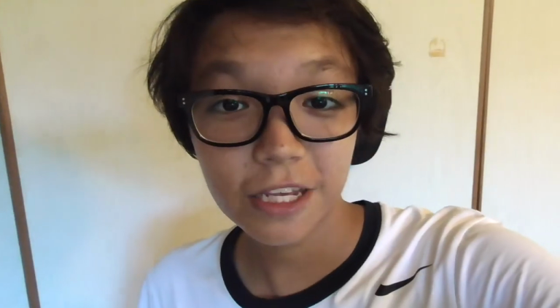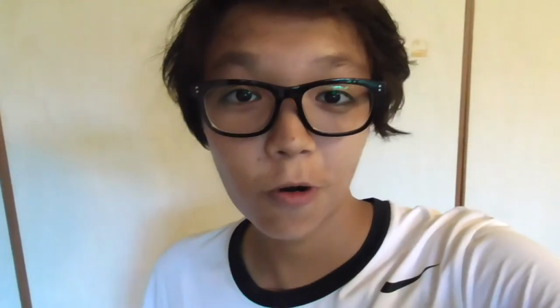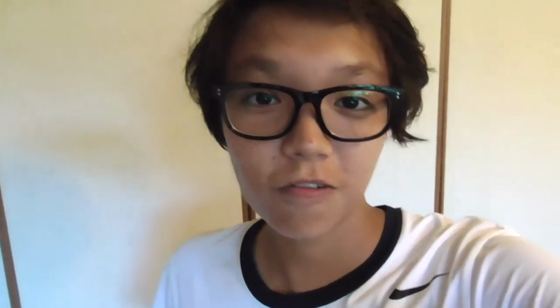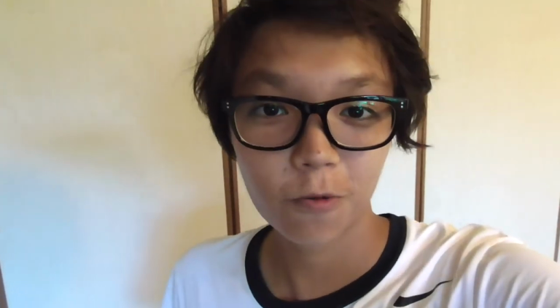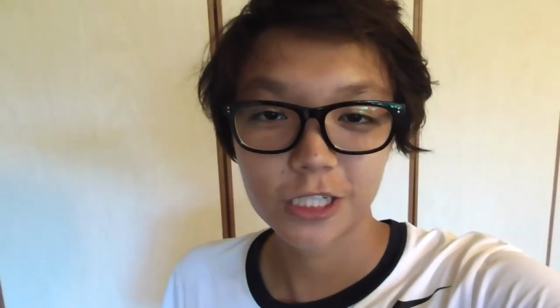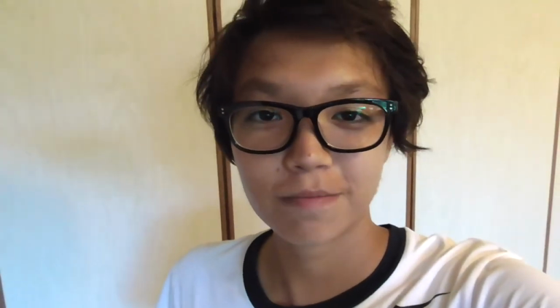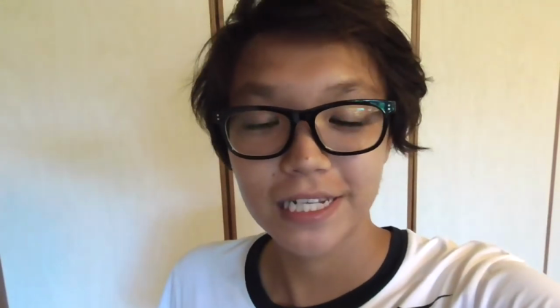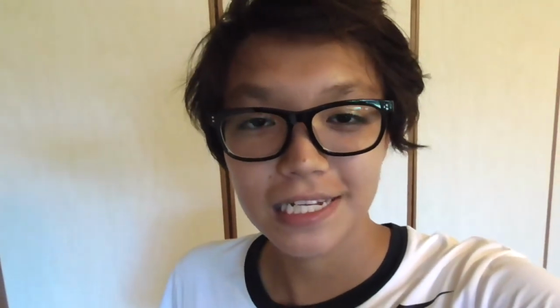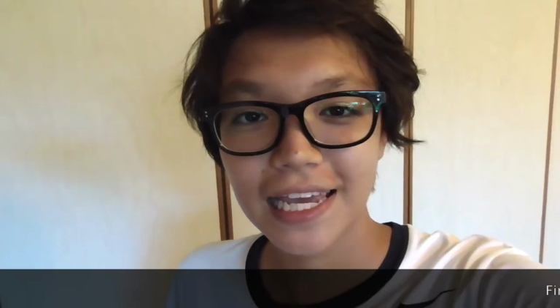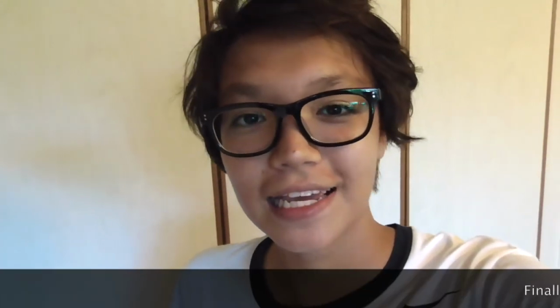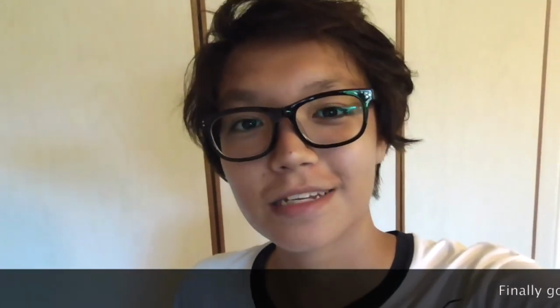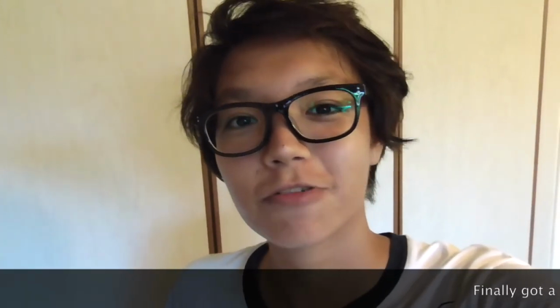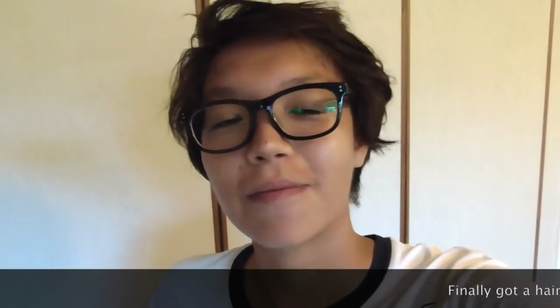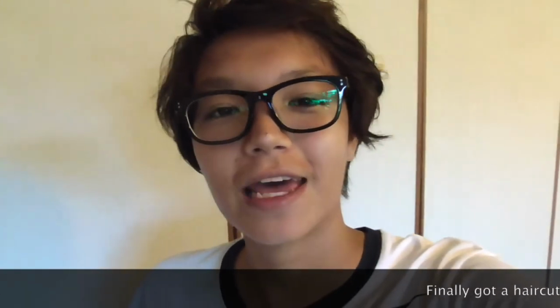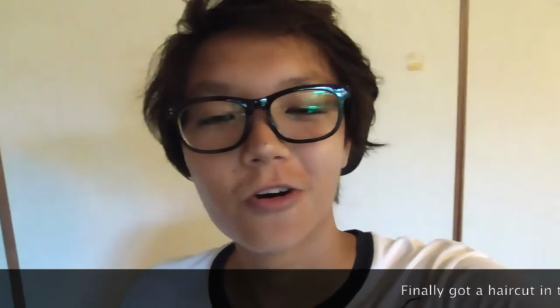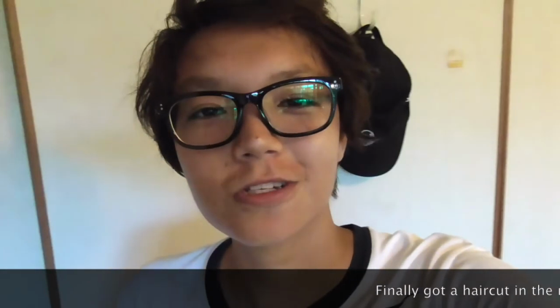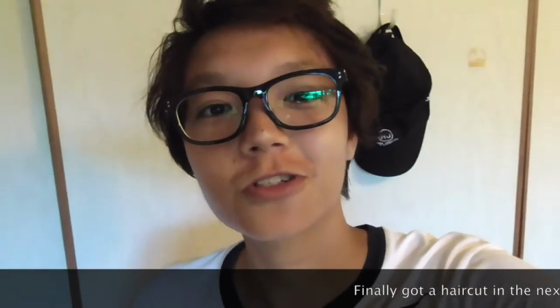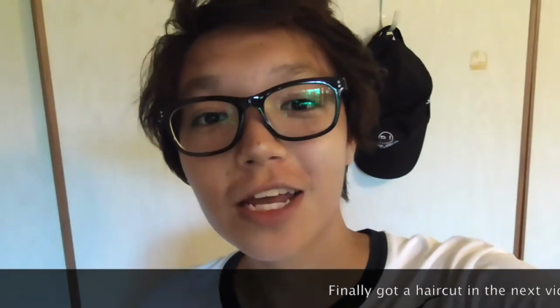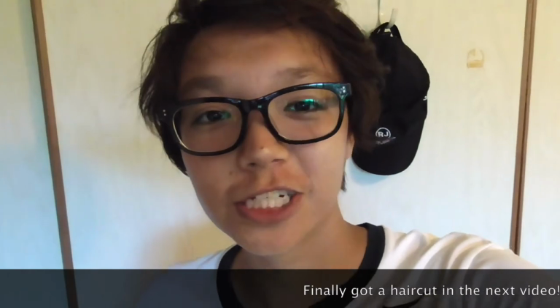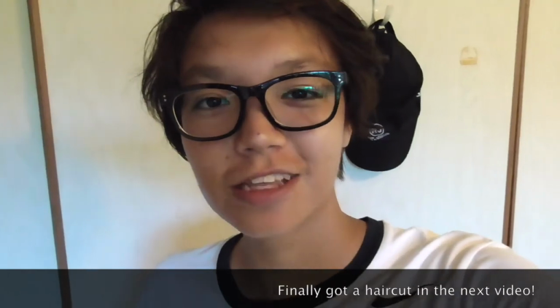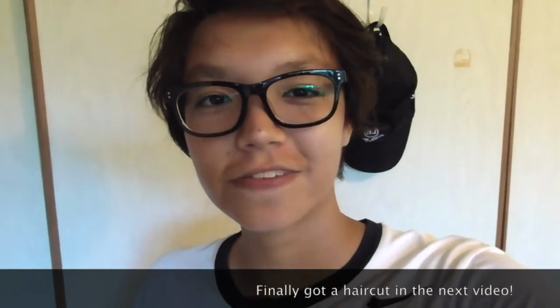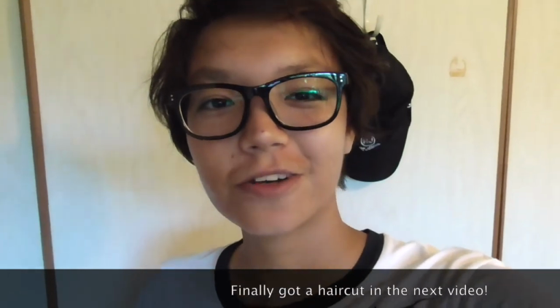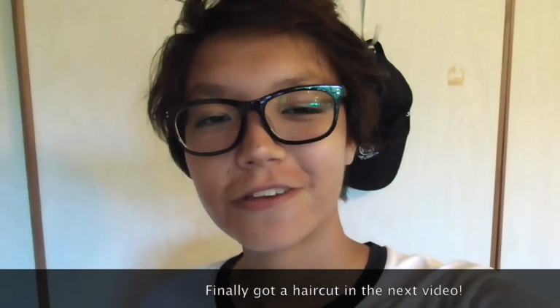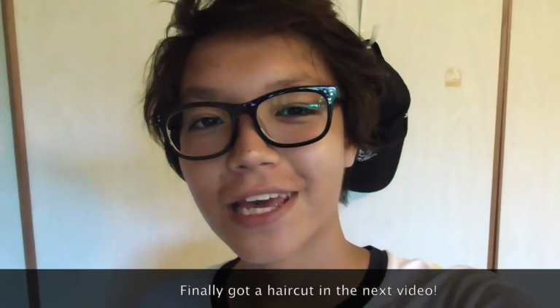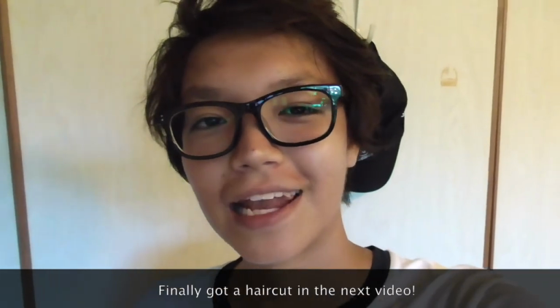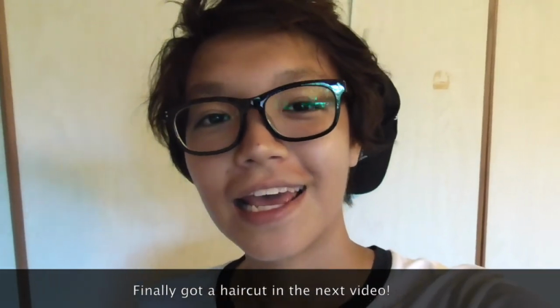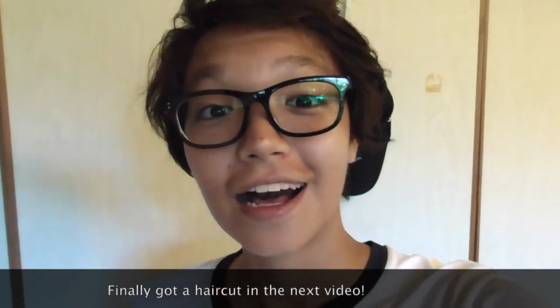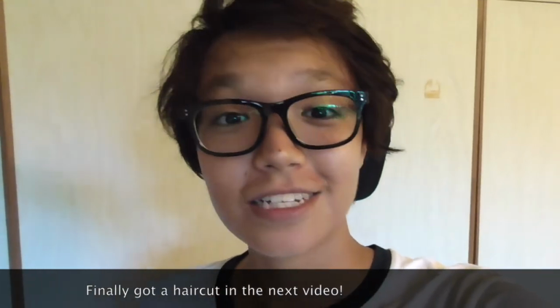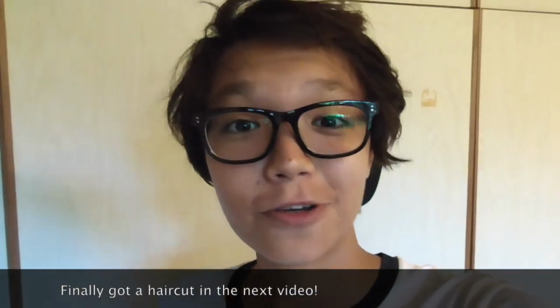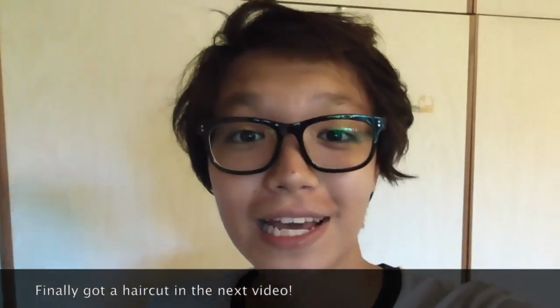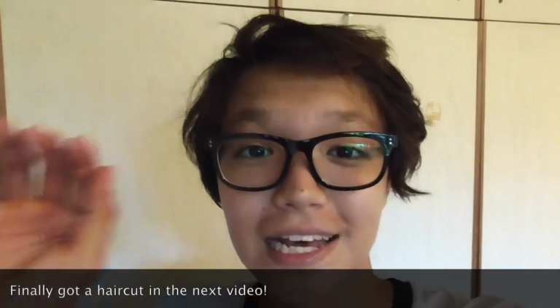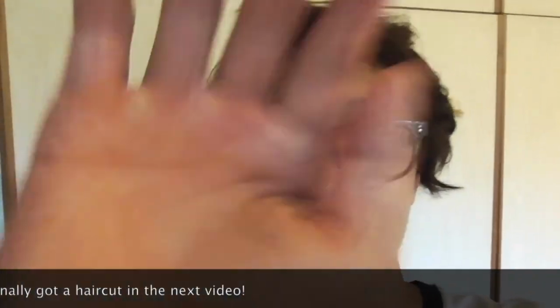Thank you all for watching. Please like and subscribe and also try to share this video if you can. I'll see you next time.